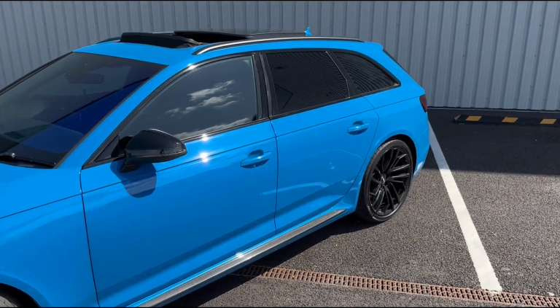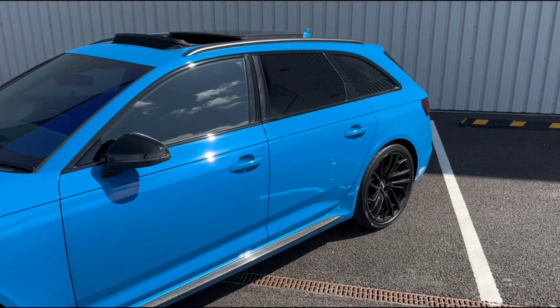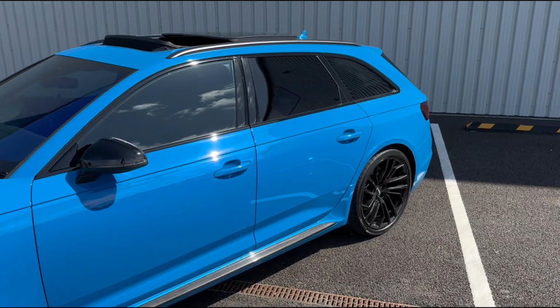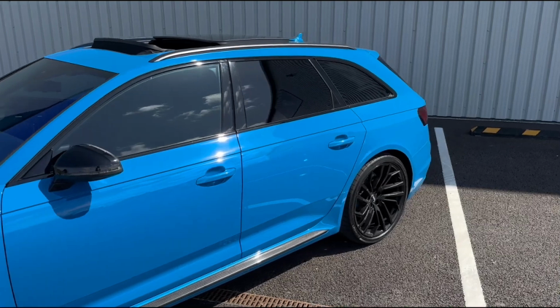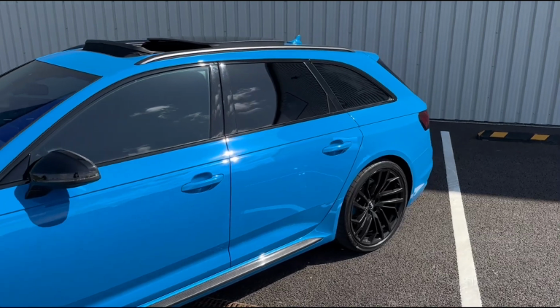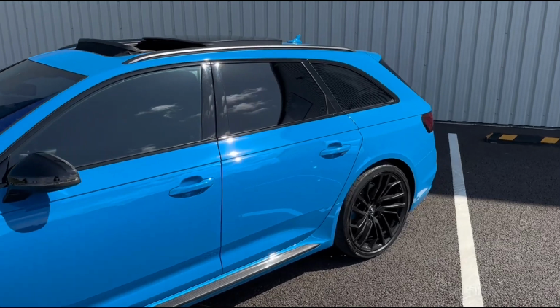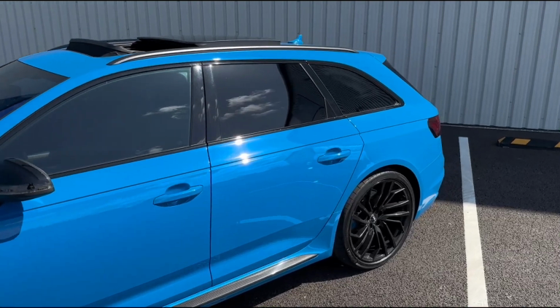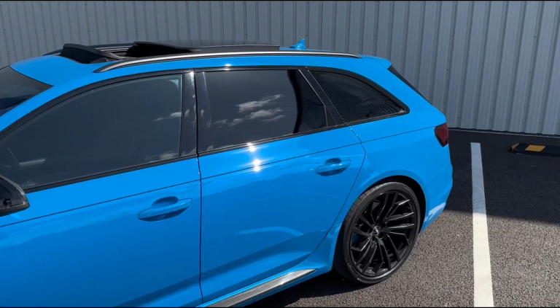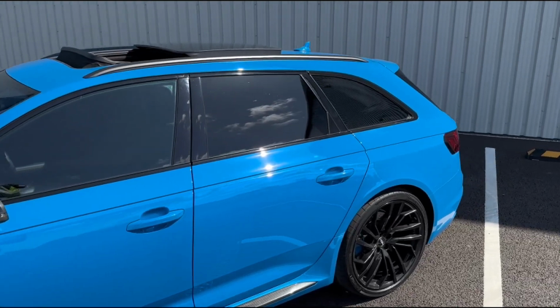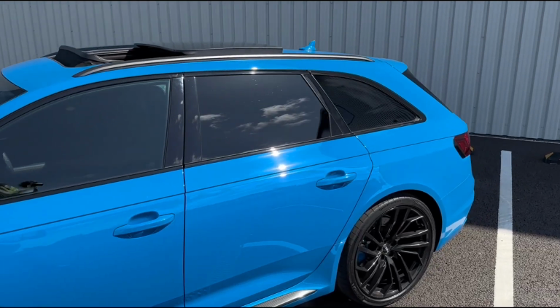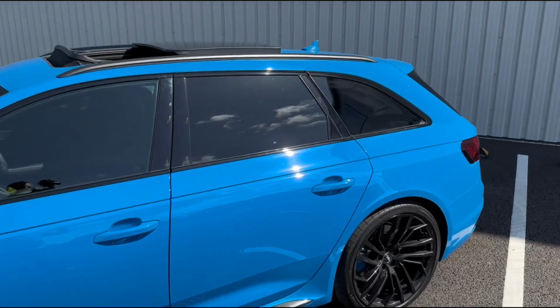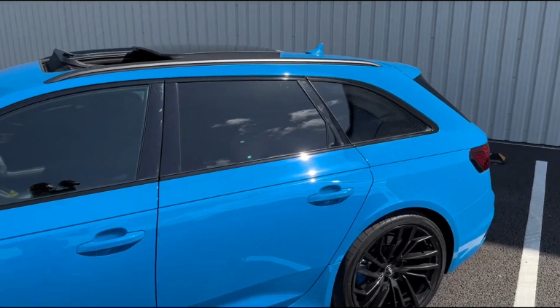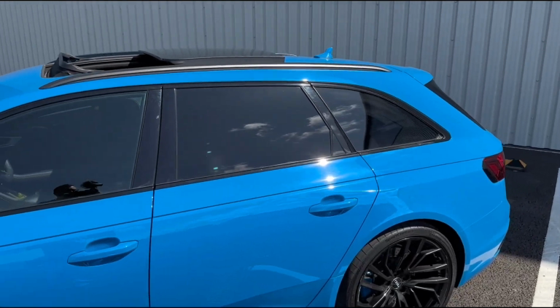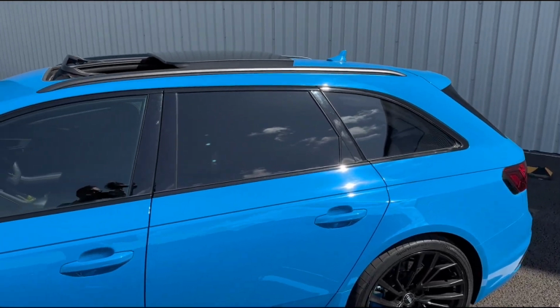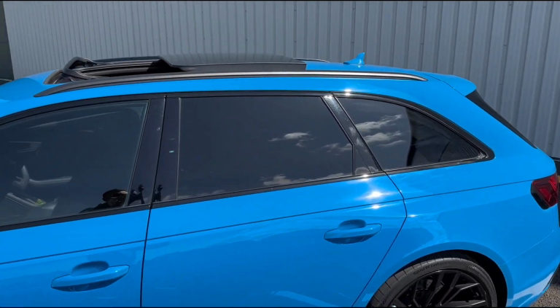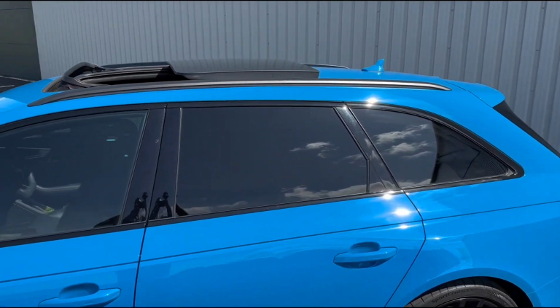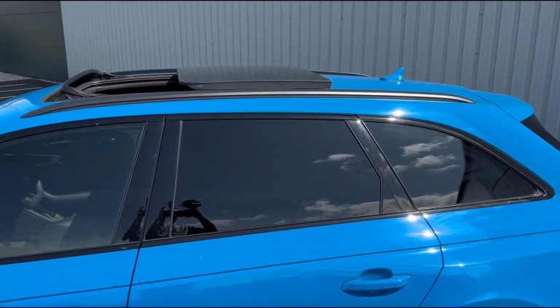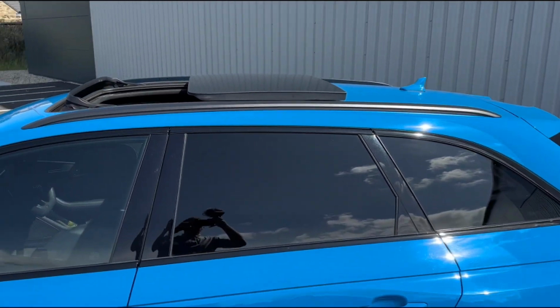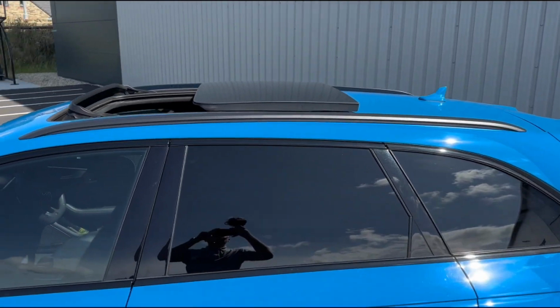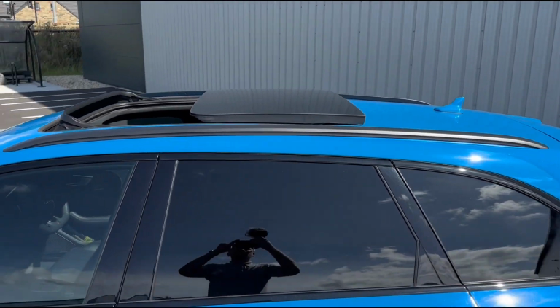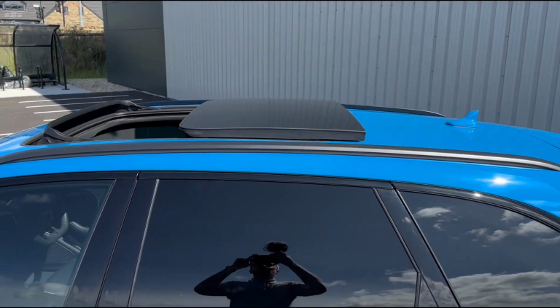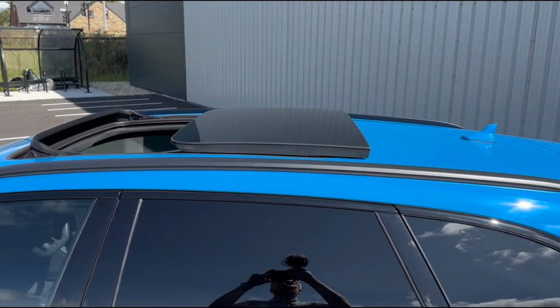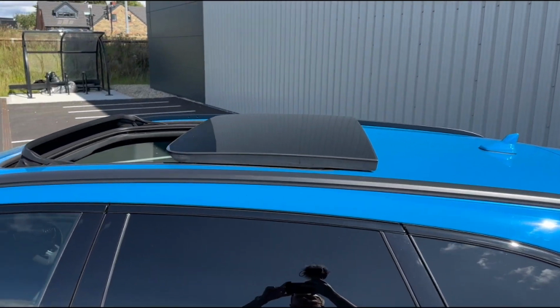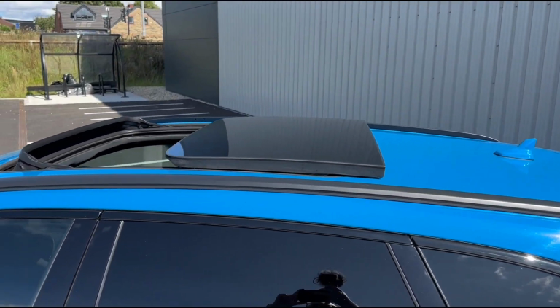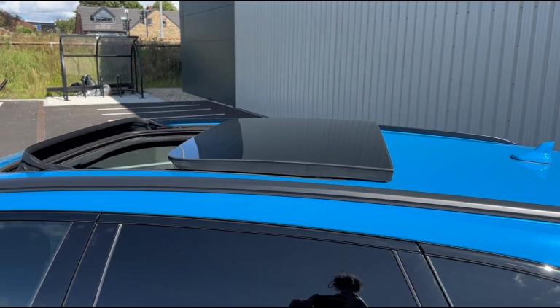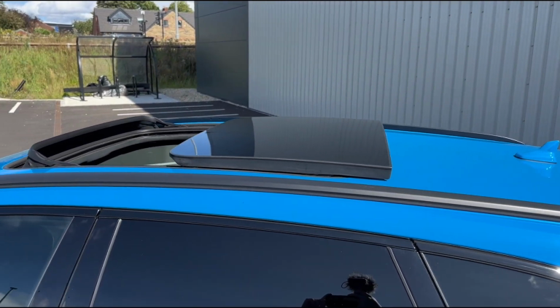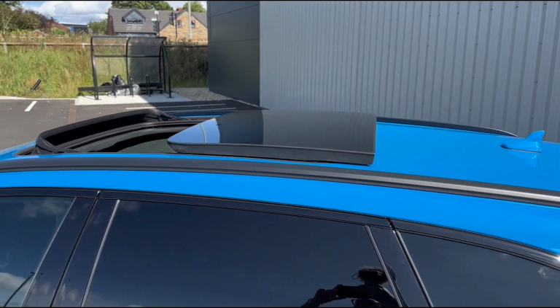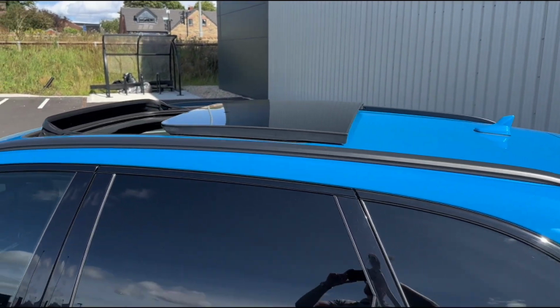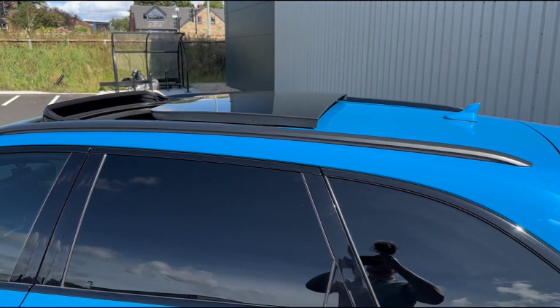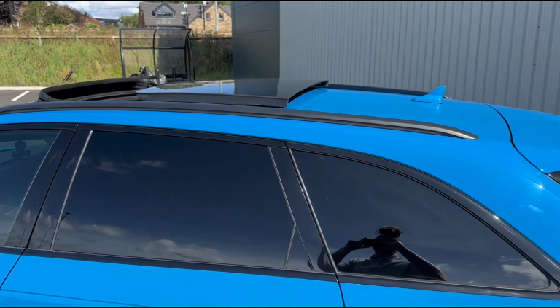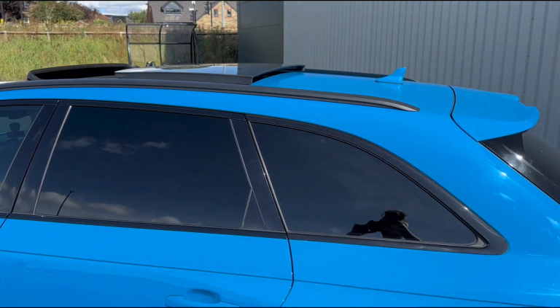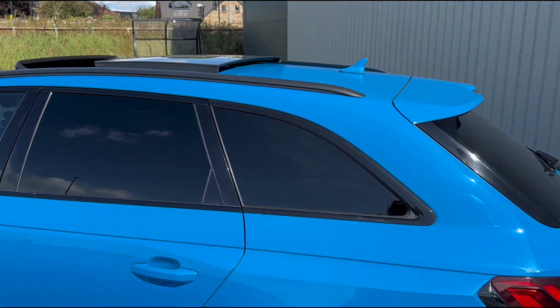Taking a look around the vehicle, you'll see we've got privacy glass all the way around, along with the wonderful panoramic sunroof up top.